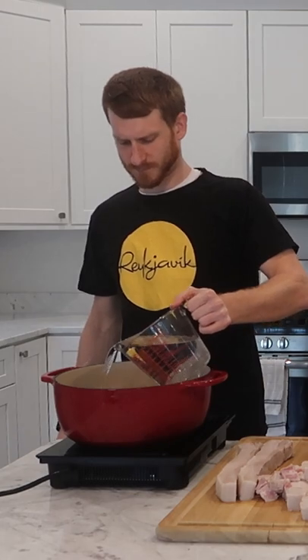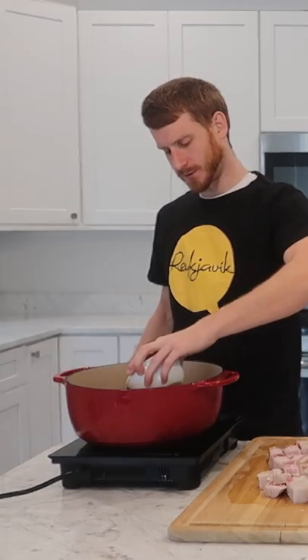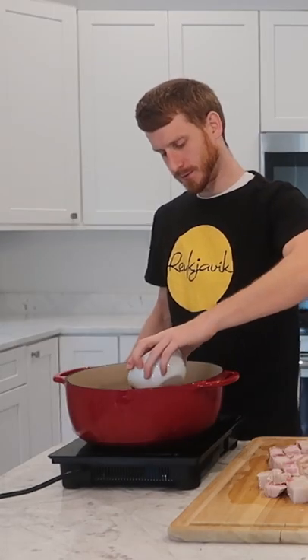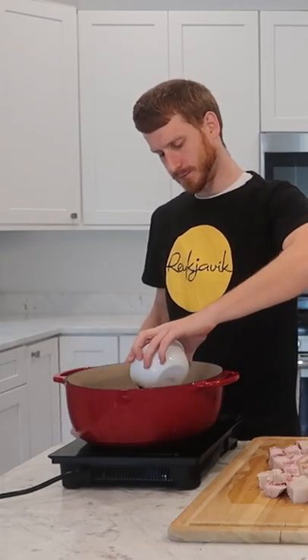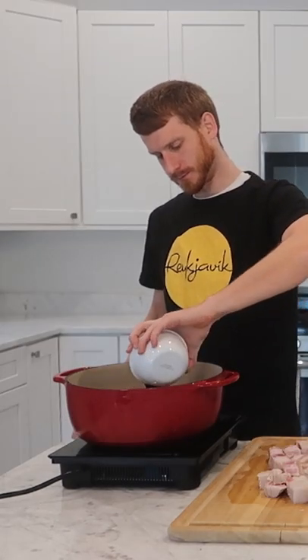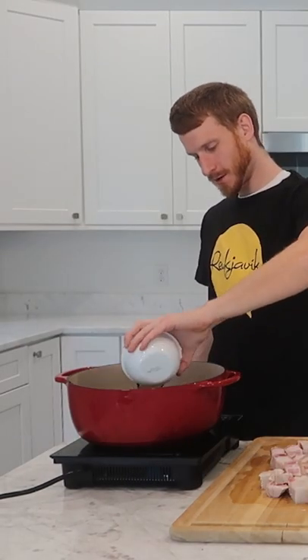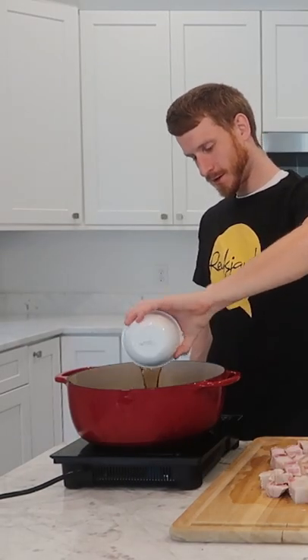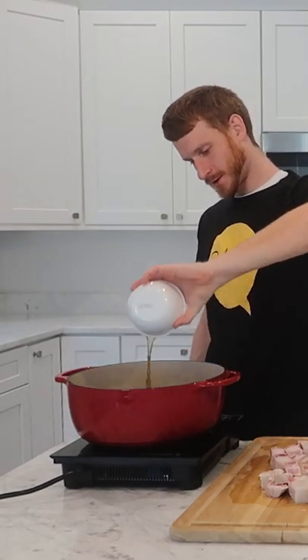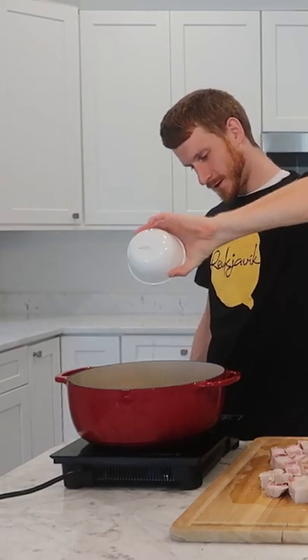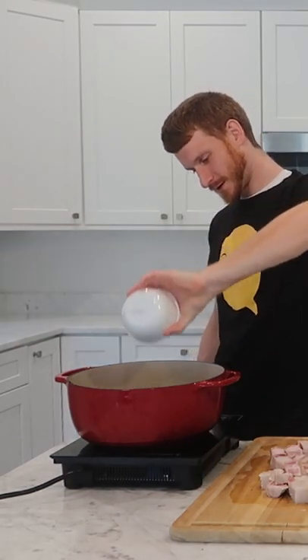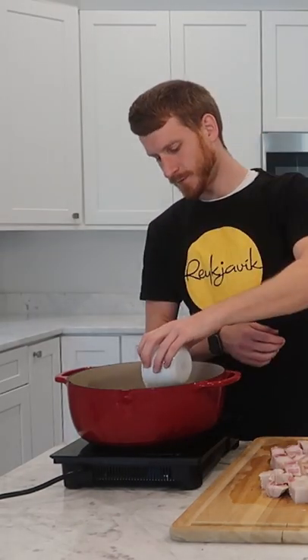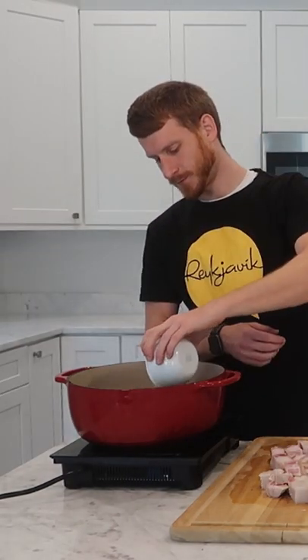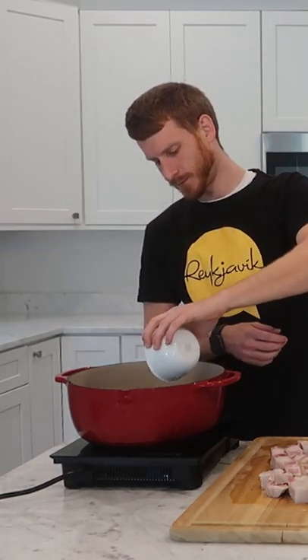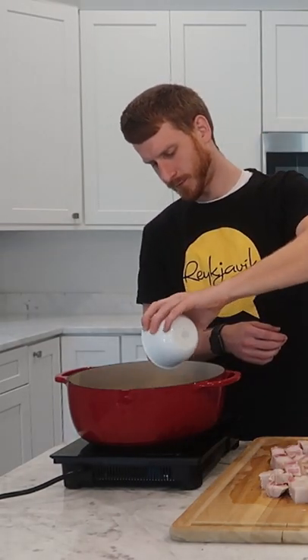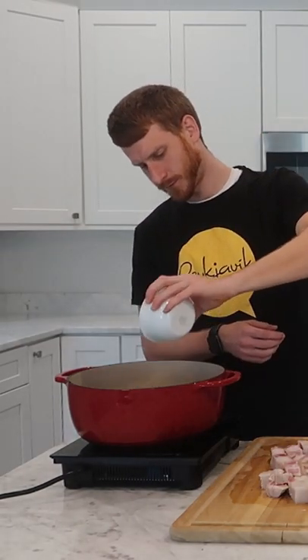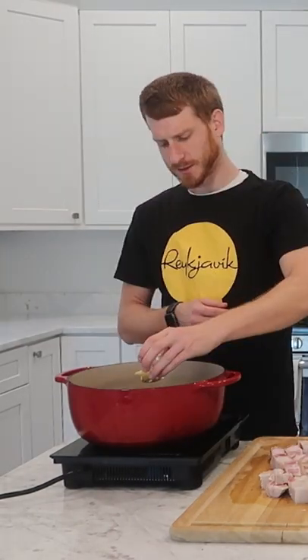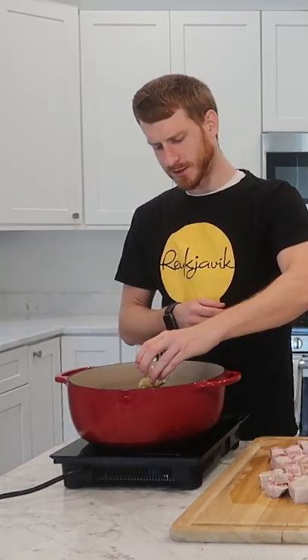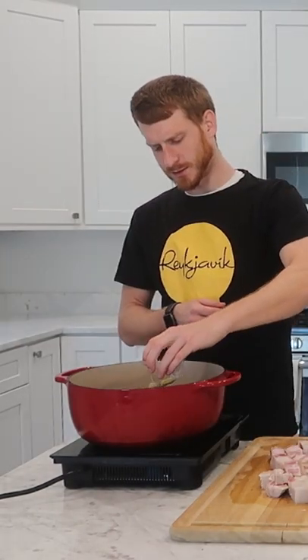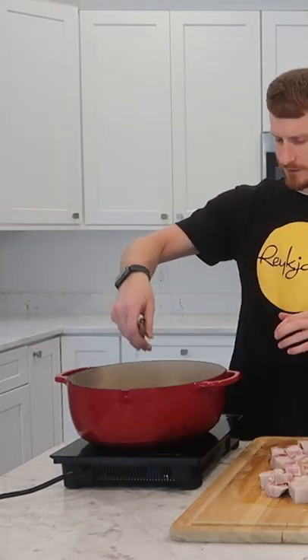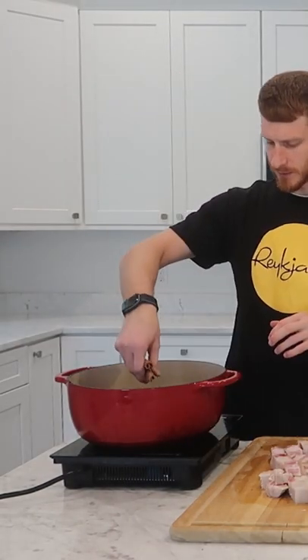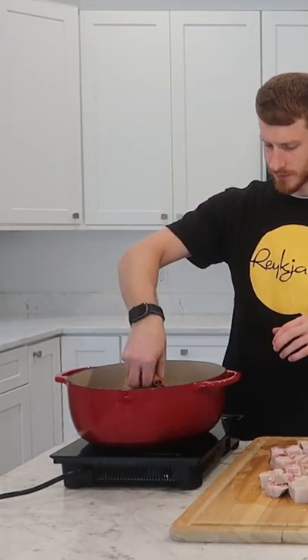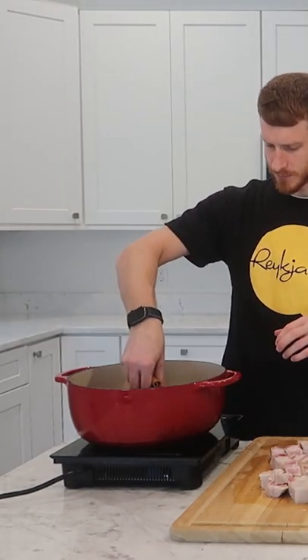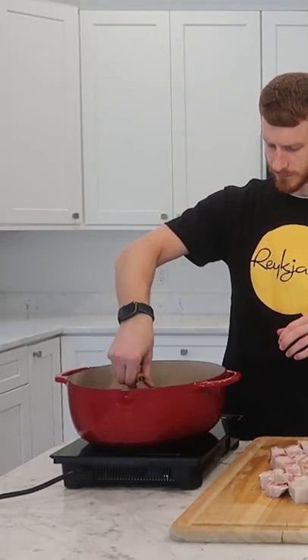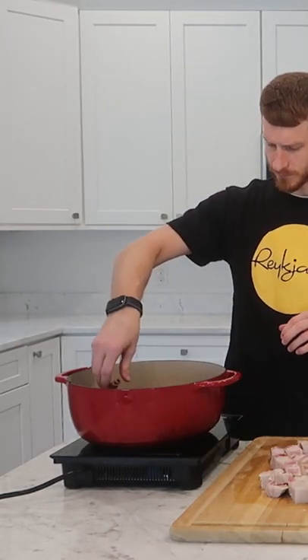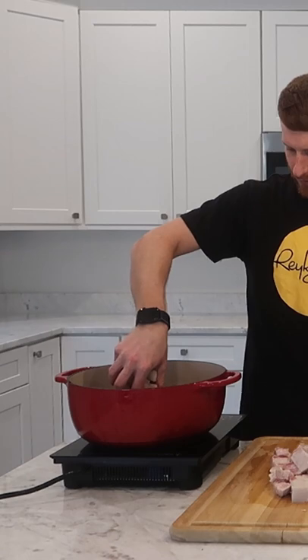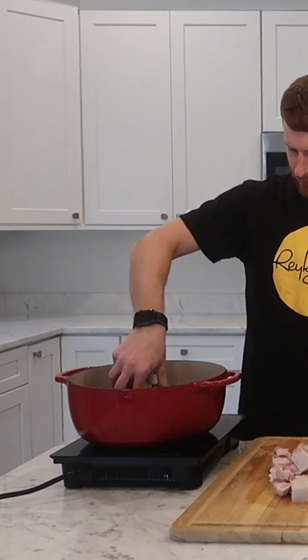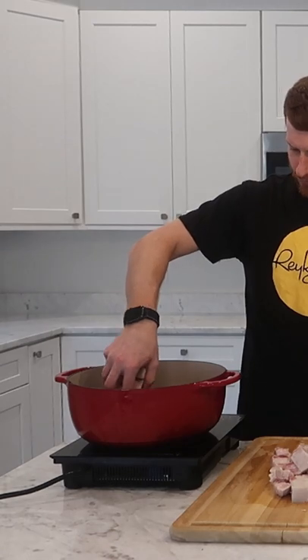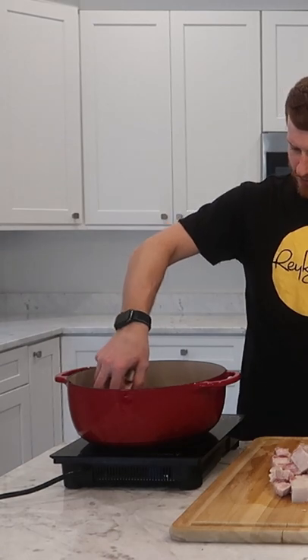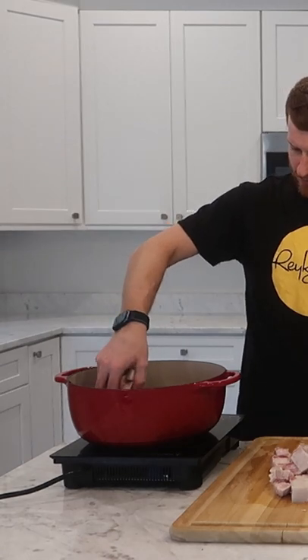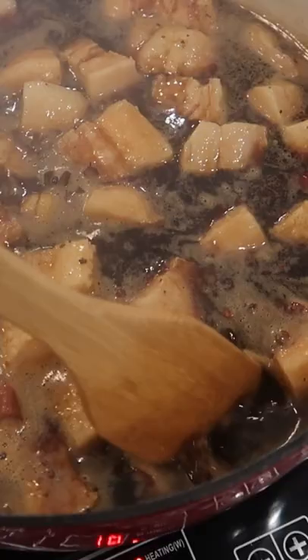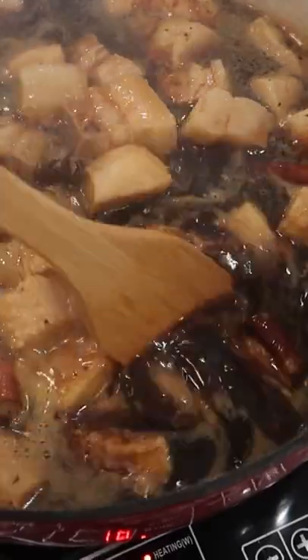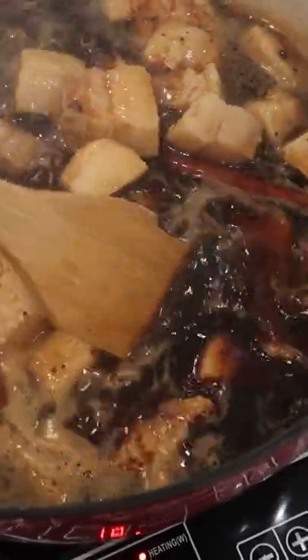I deglazed with some water and then added some soy sauce and Shaoxing wine, along with some fresh ginger, some brown sugar, and cinnamon sticks.